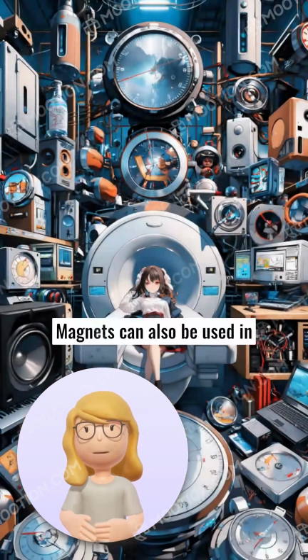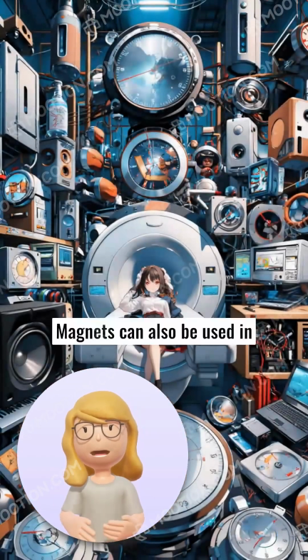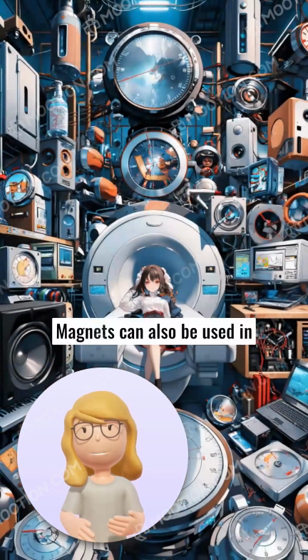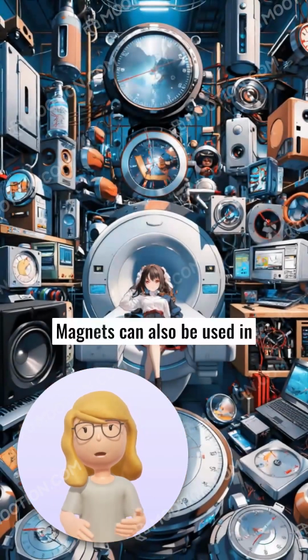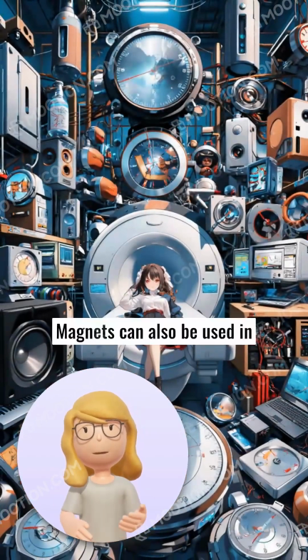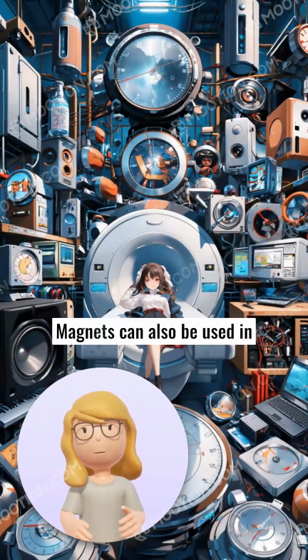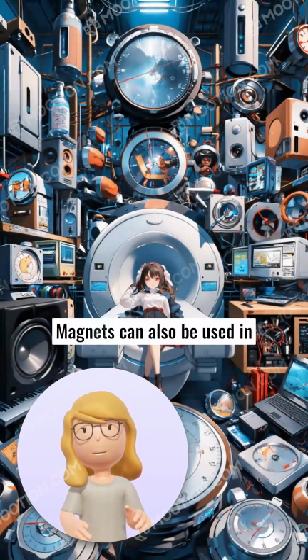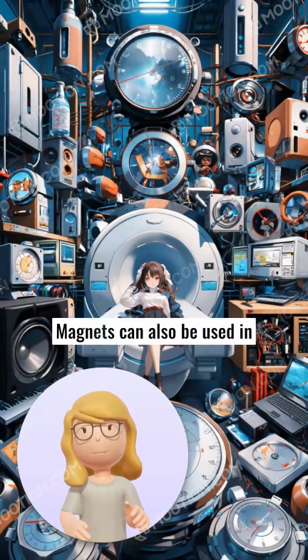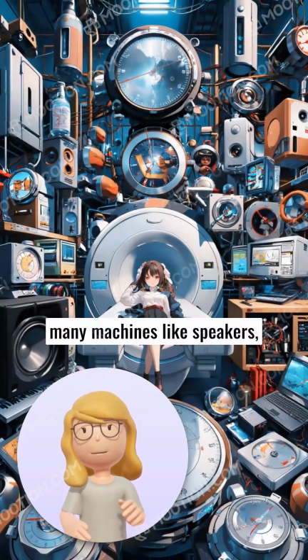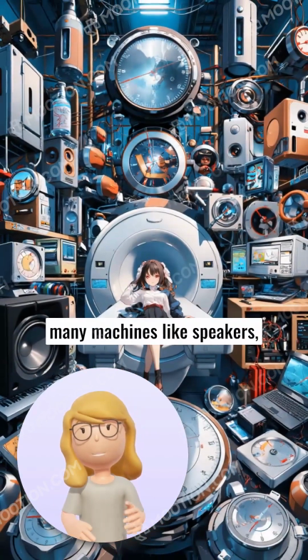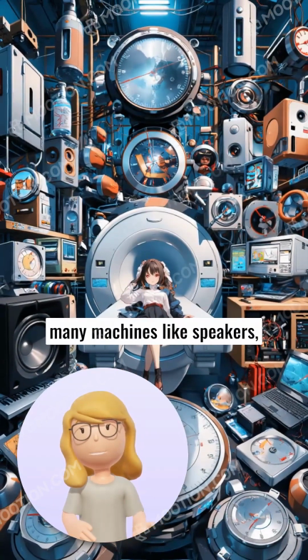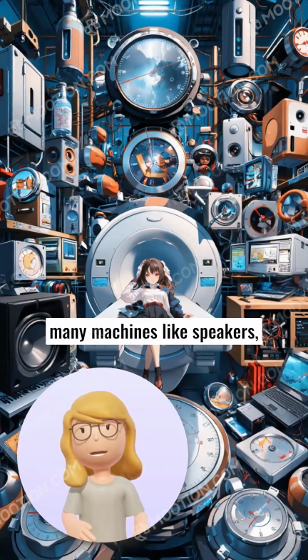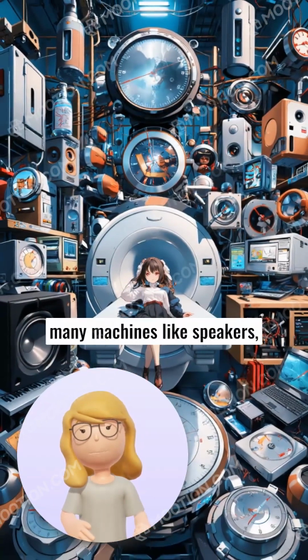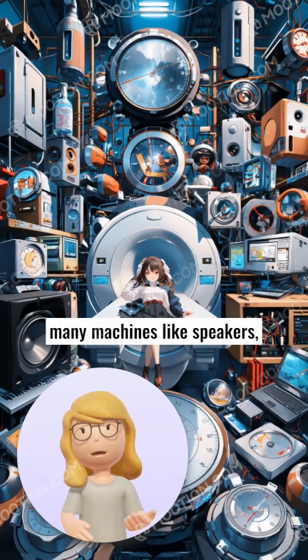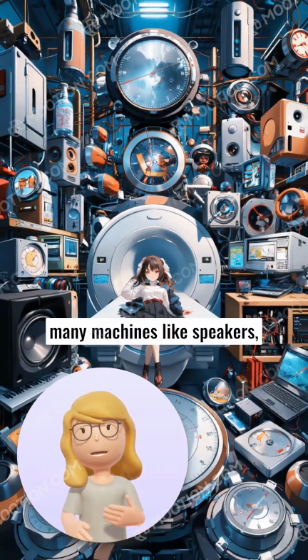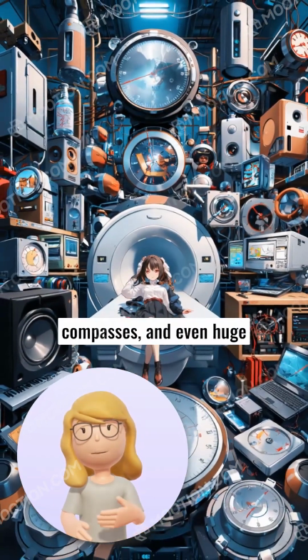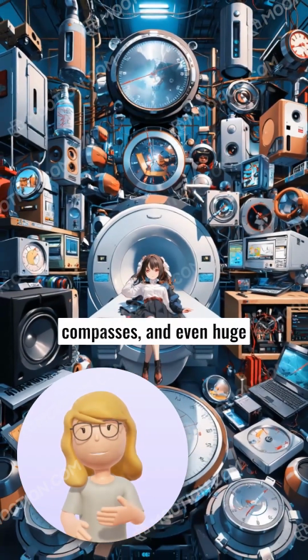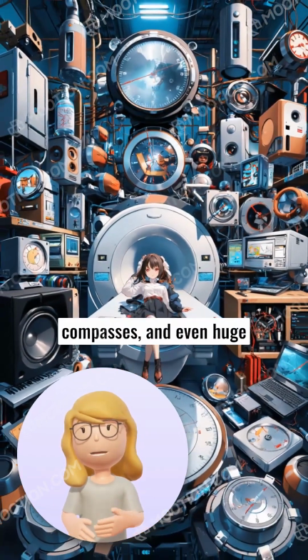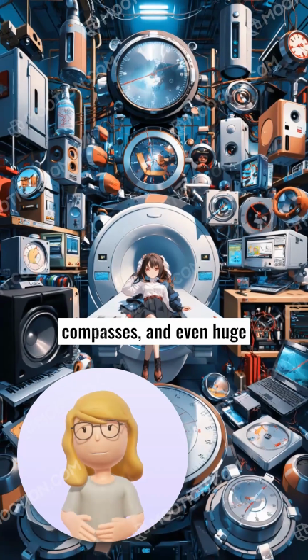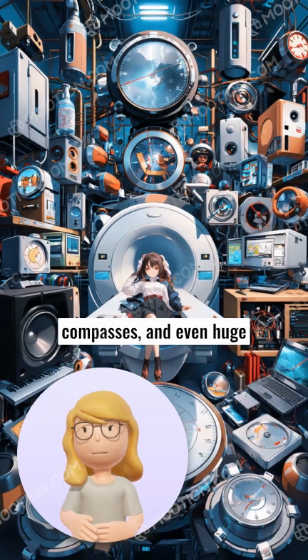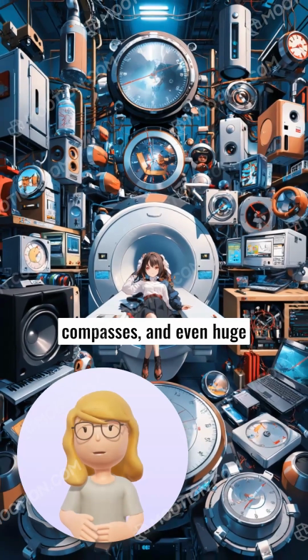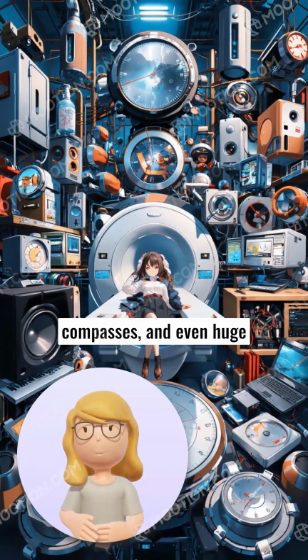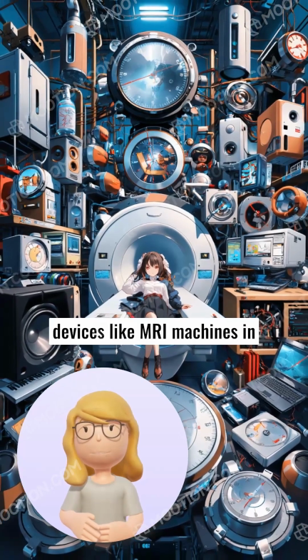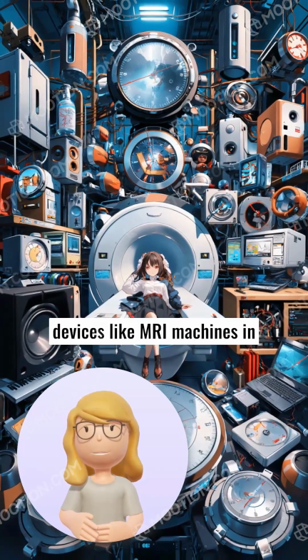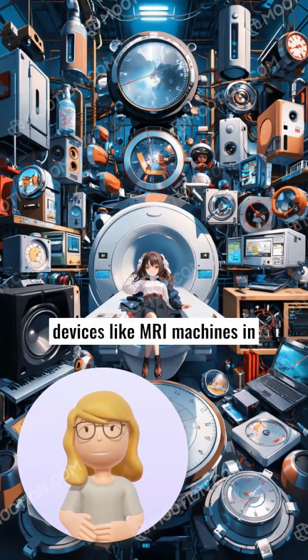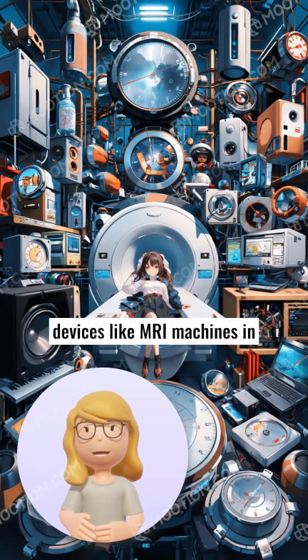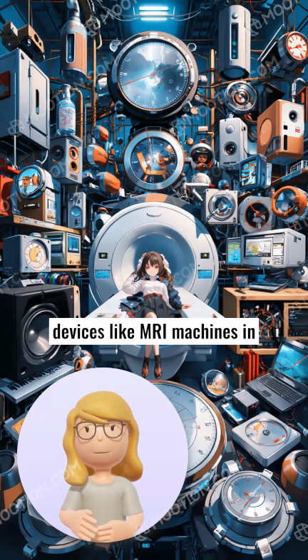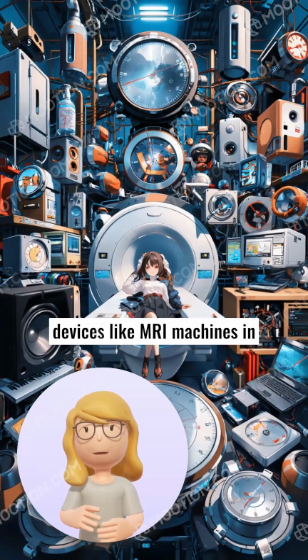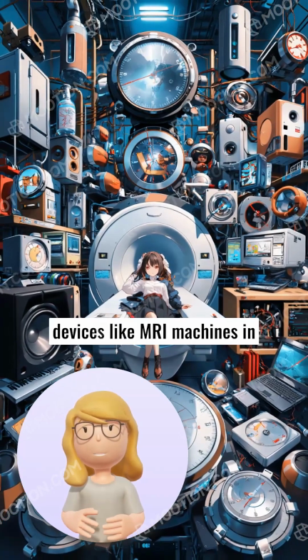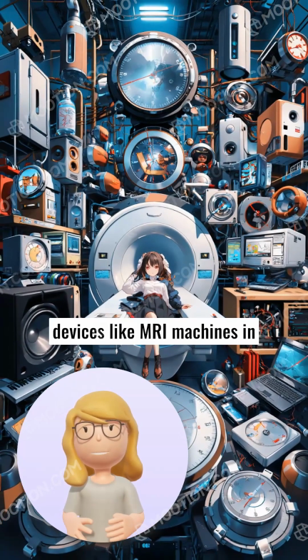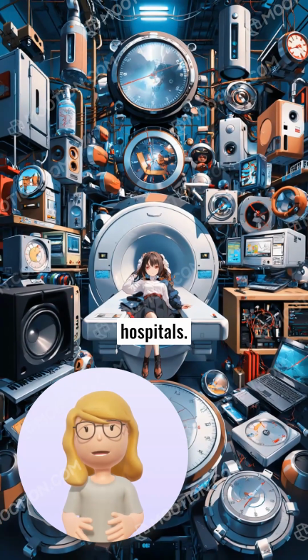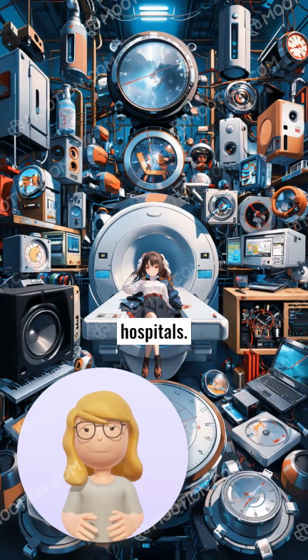Magnets can also be used in many machines like speakers, compasses, and even huge devices like MRI machines in hospitals.